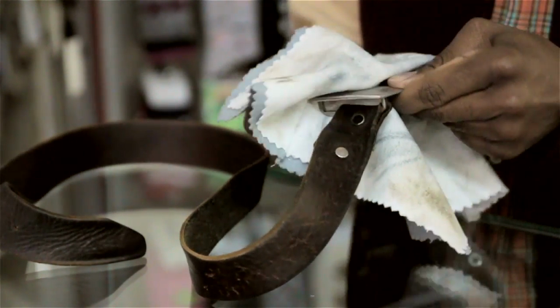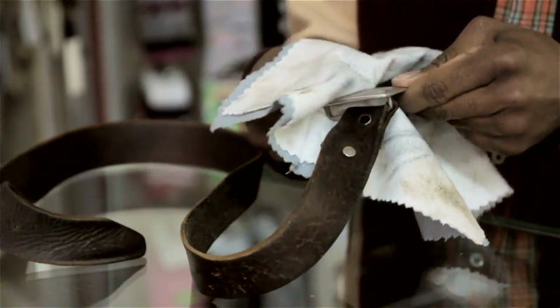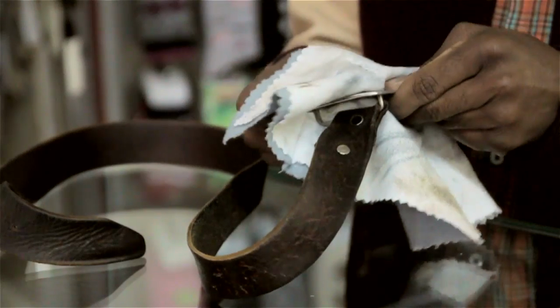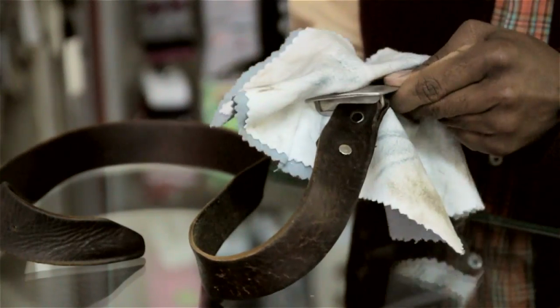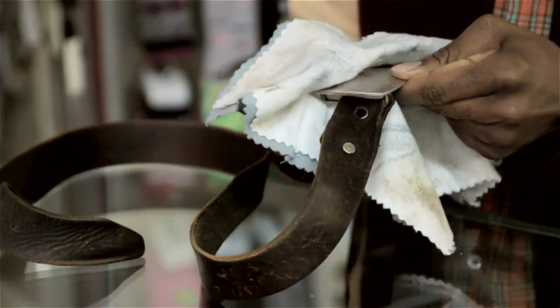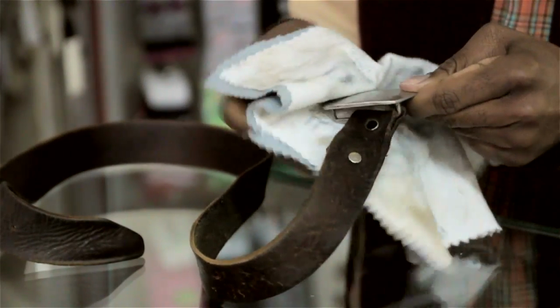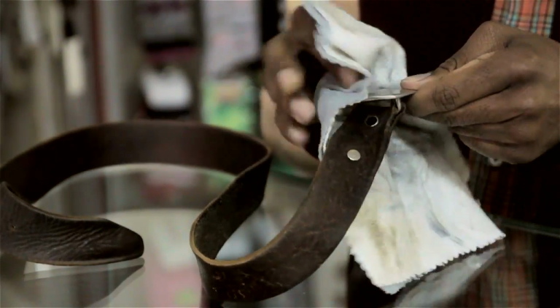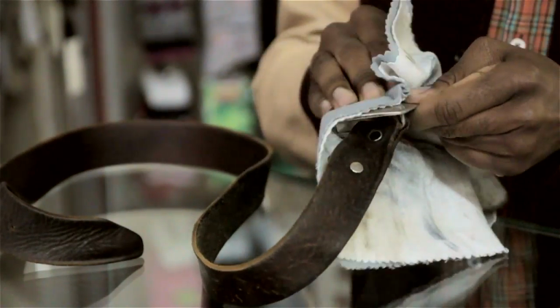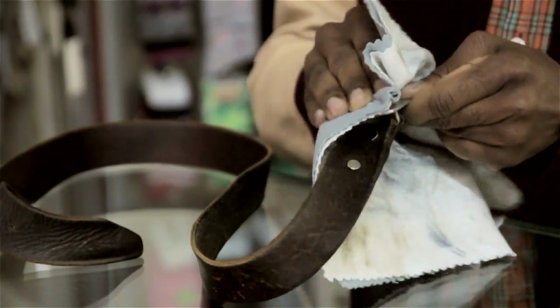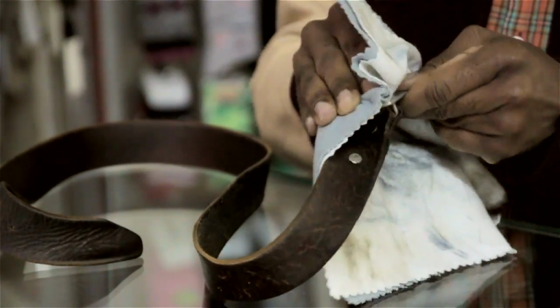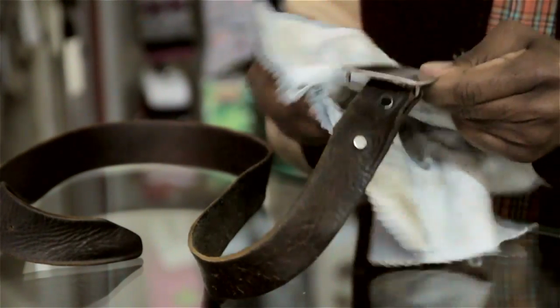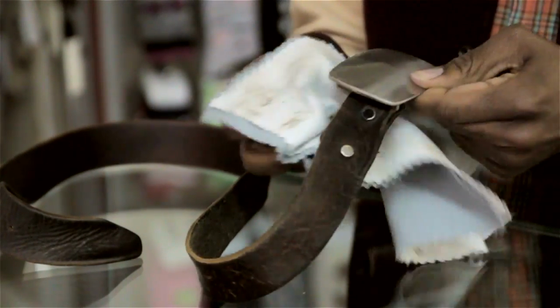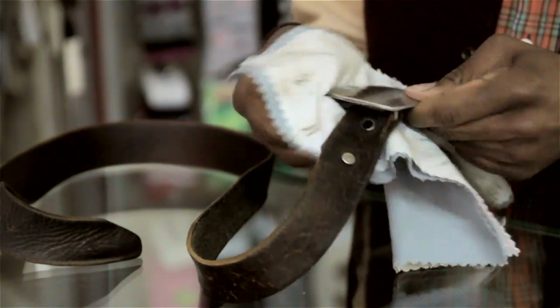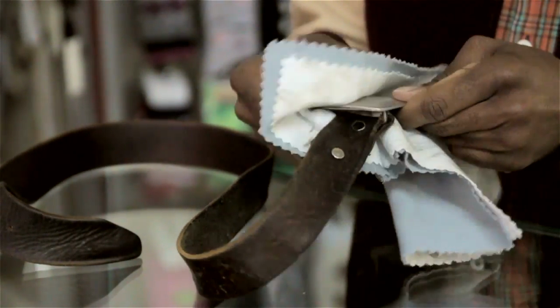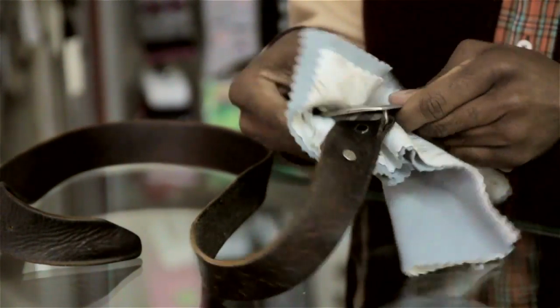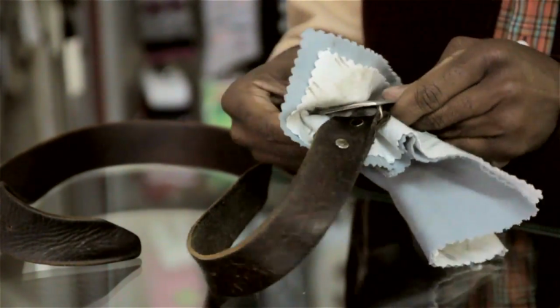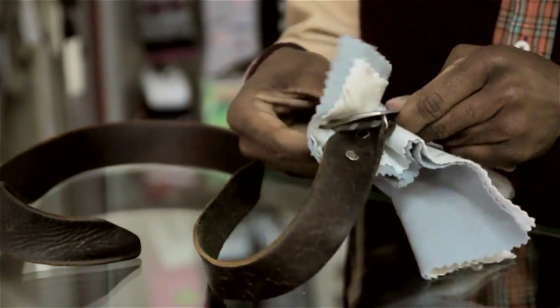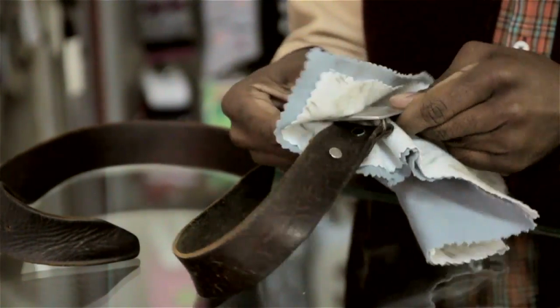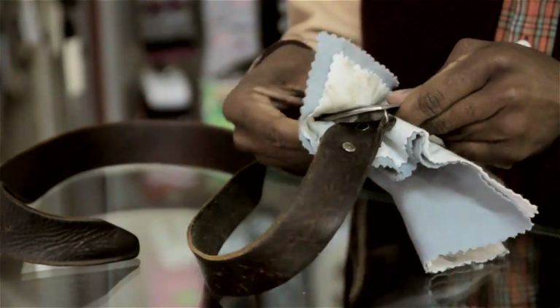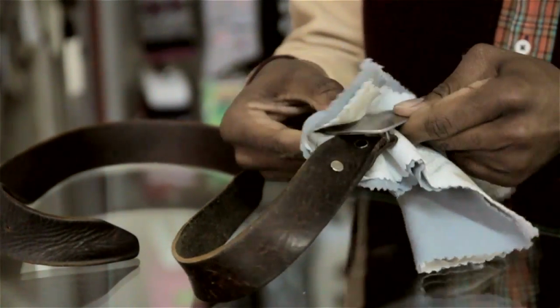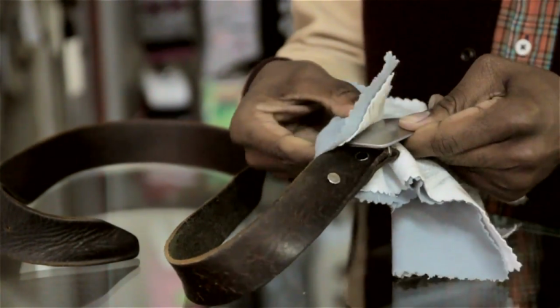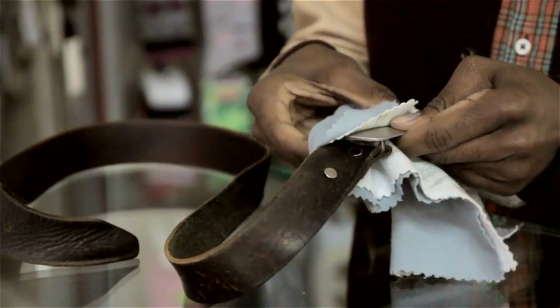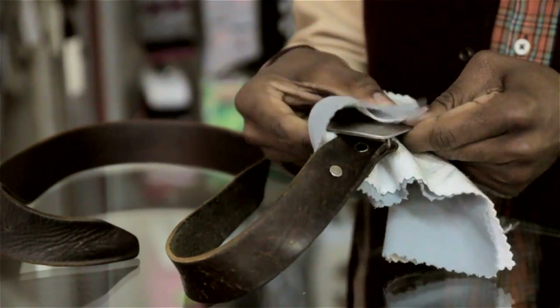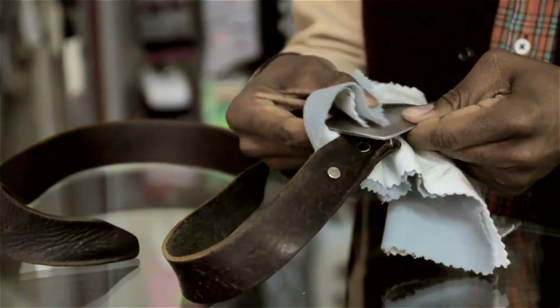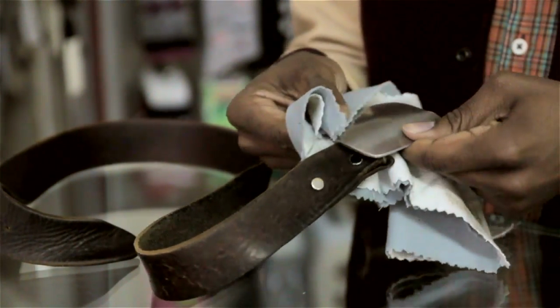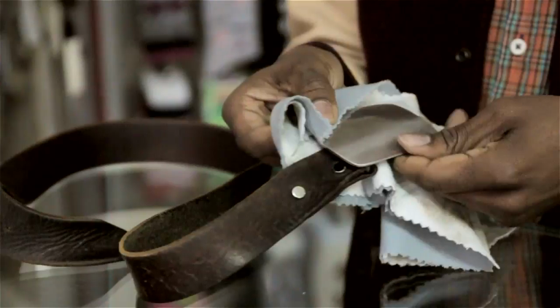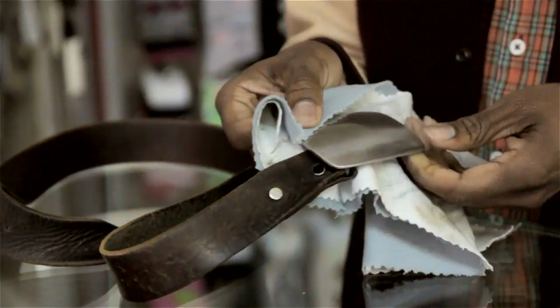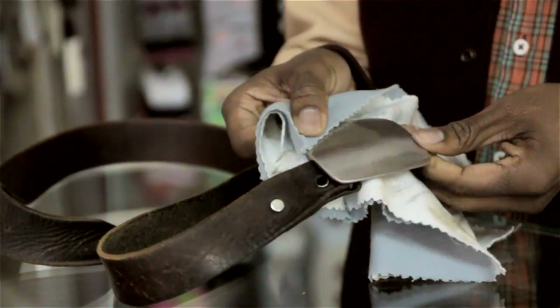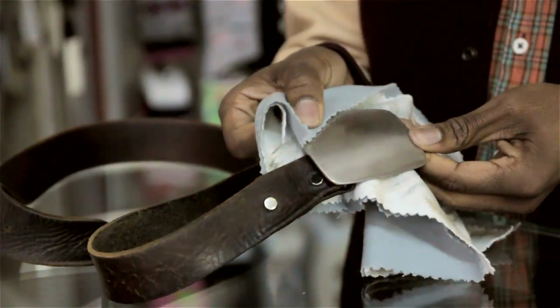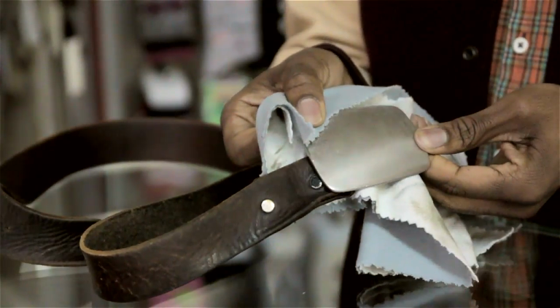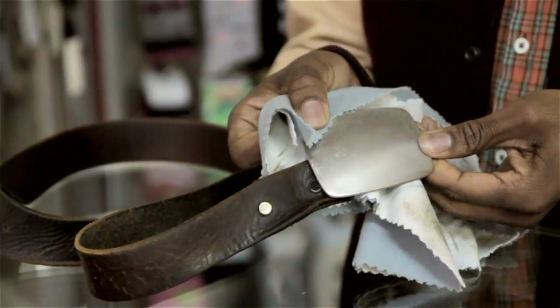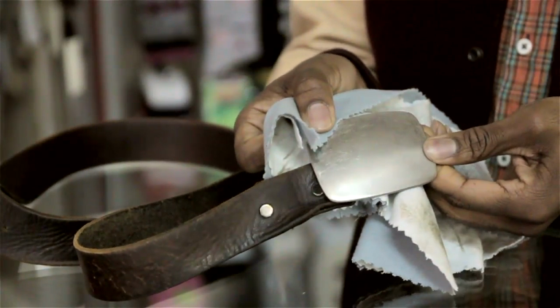Just like polishing a pair of shoes or cleaning your eyeglasses, you want to take the cloth and rub it against your belt buckle. Simple as that.